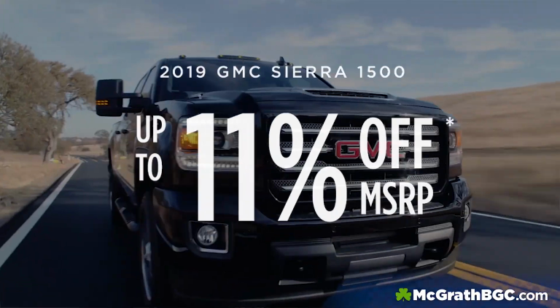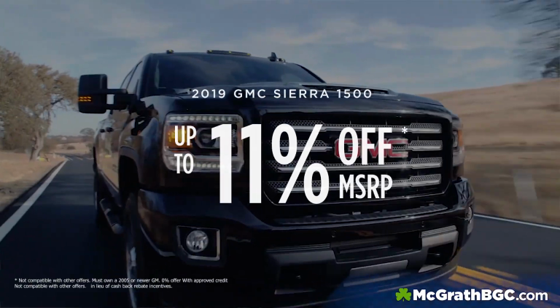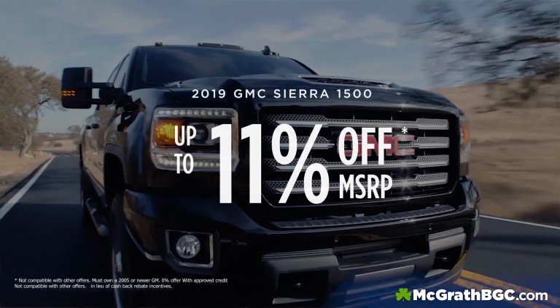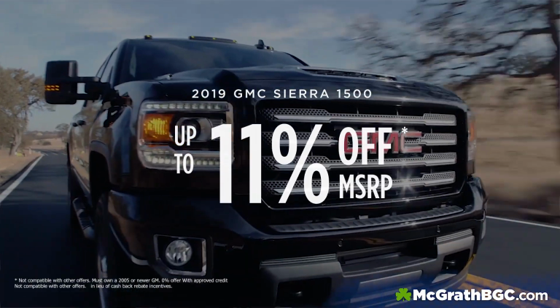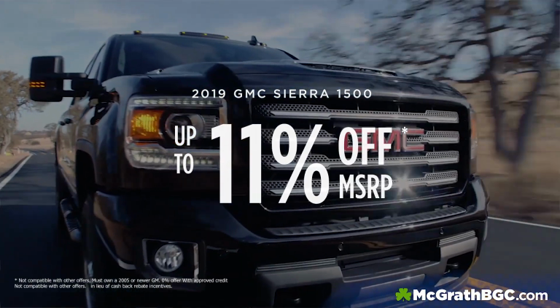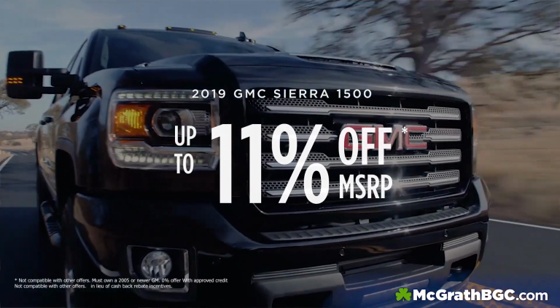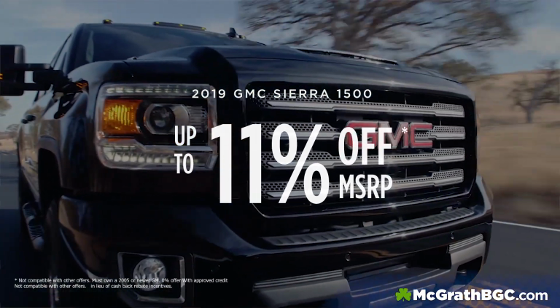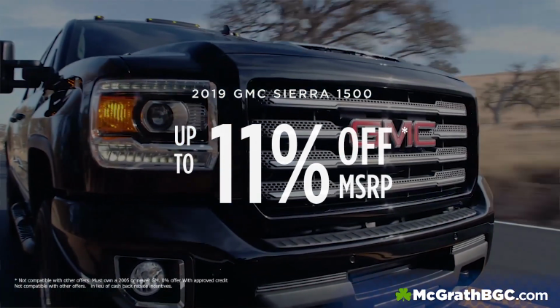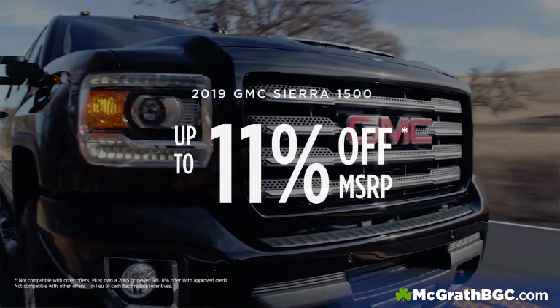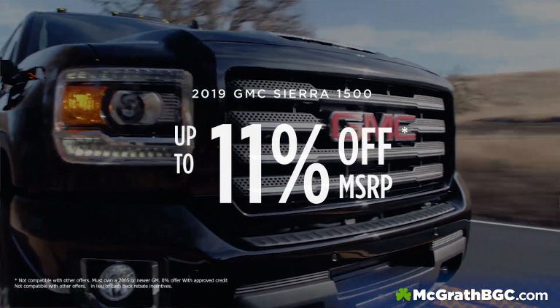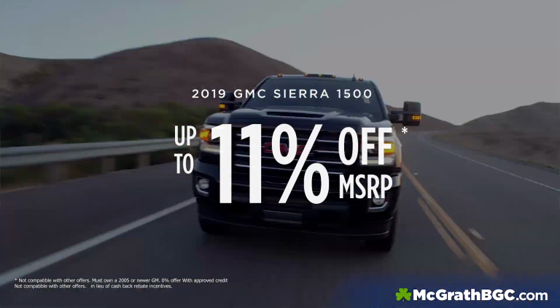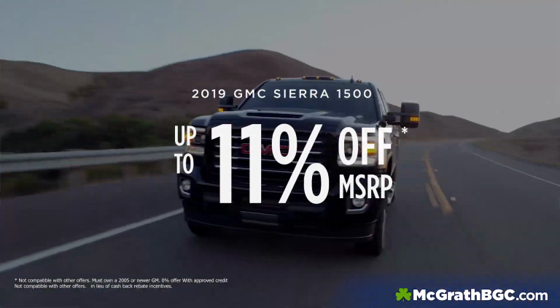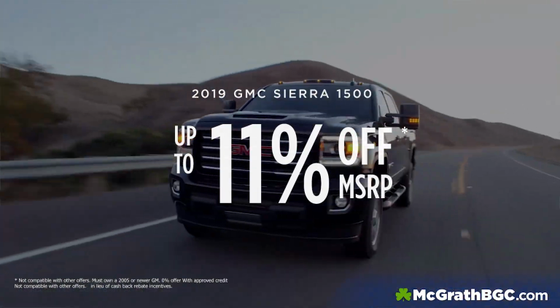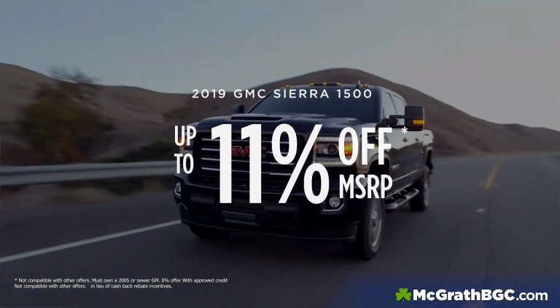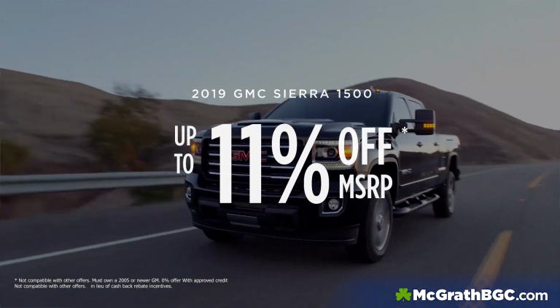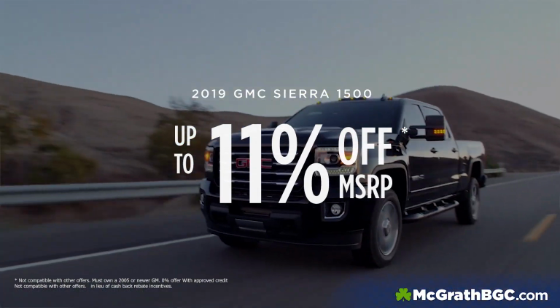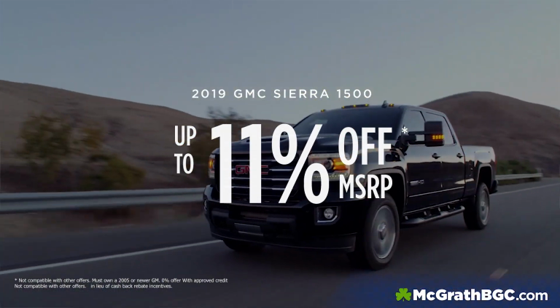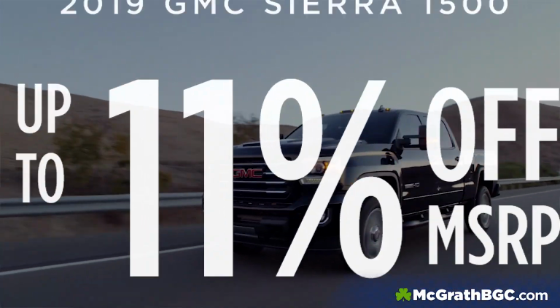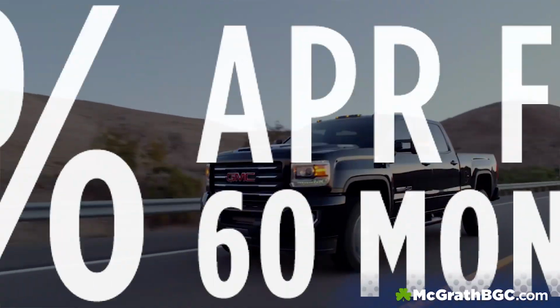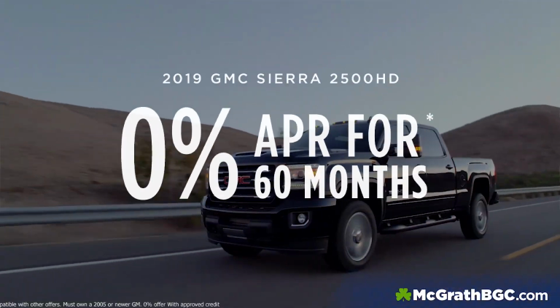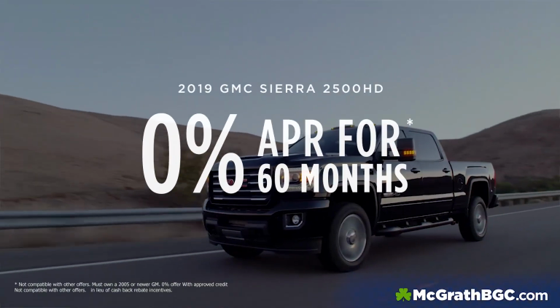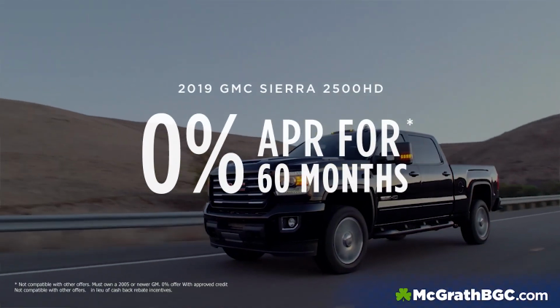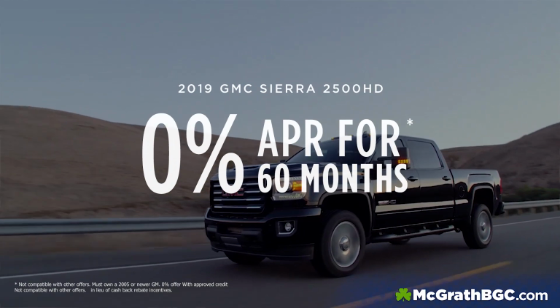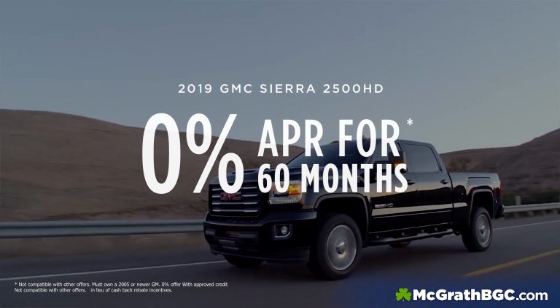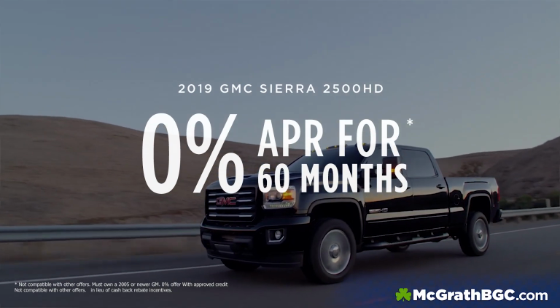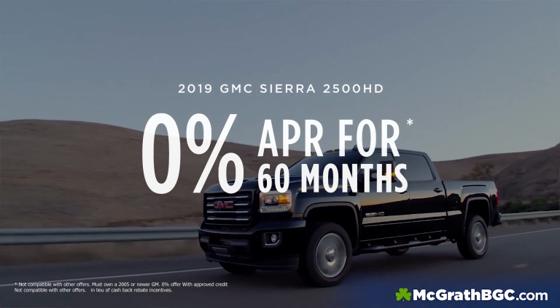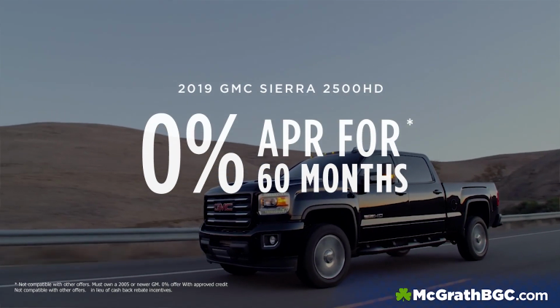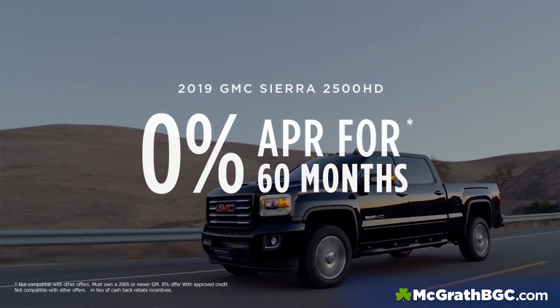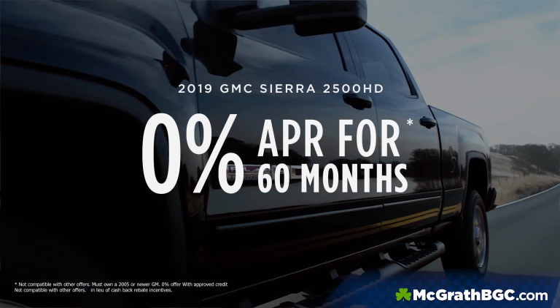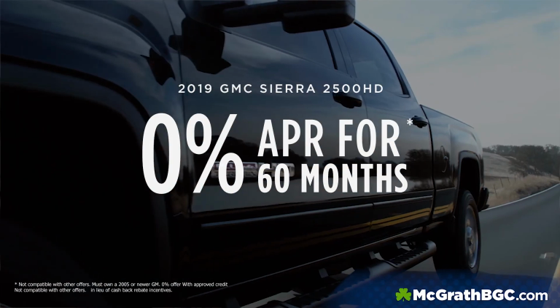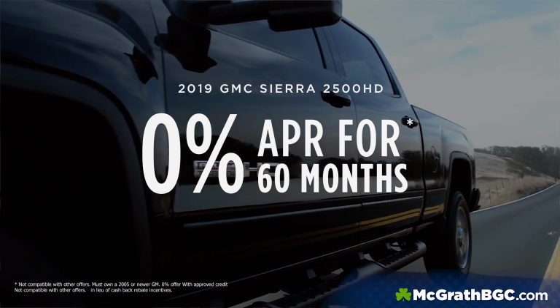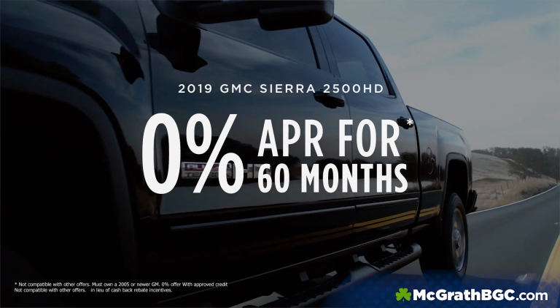Also, we have 2019 HD Sierras, up to 11% off MSRP.